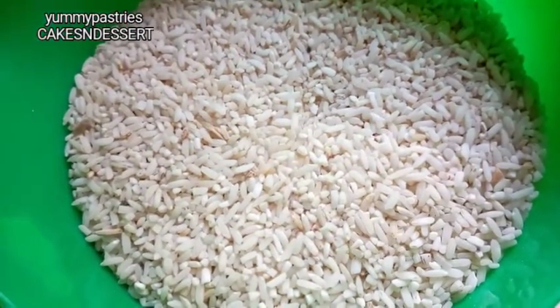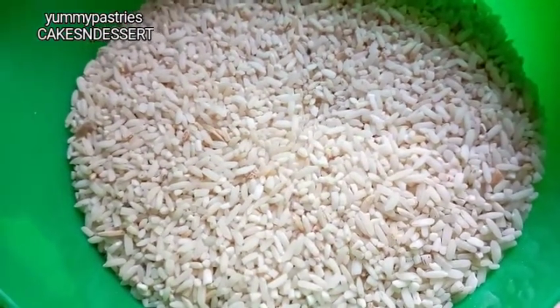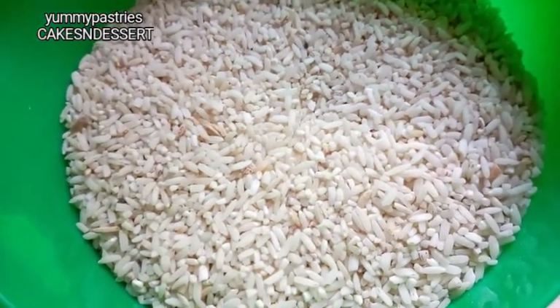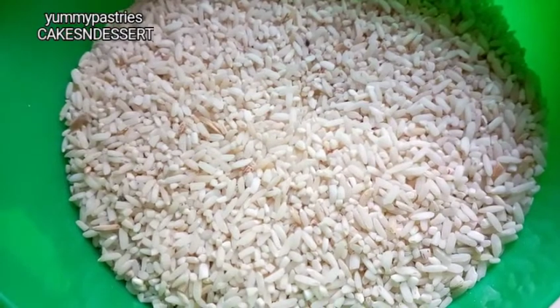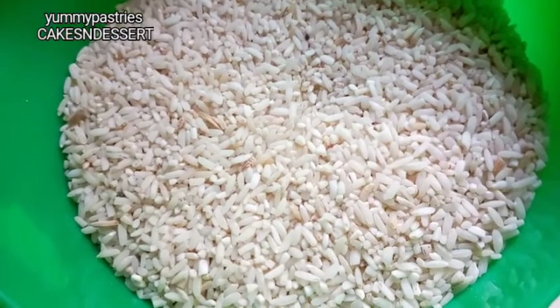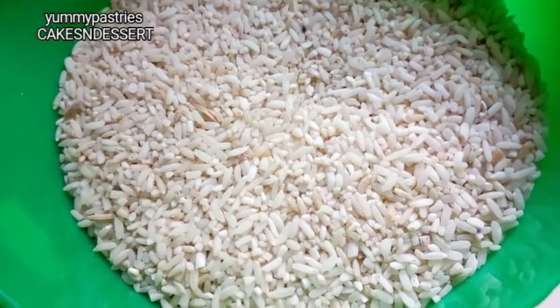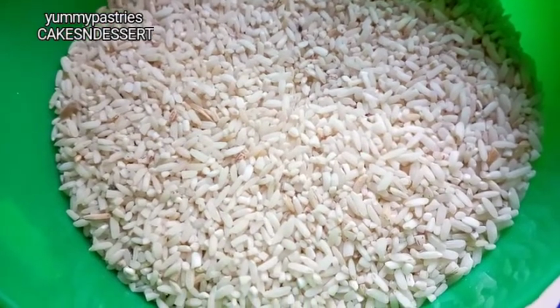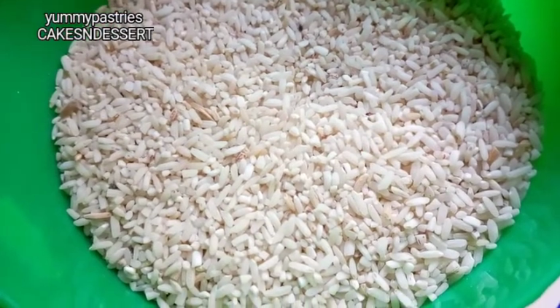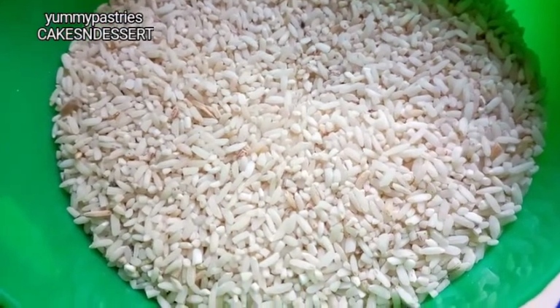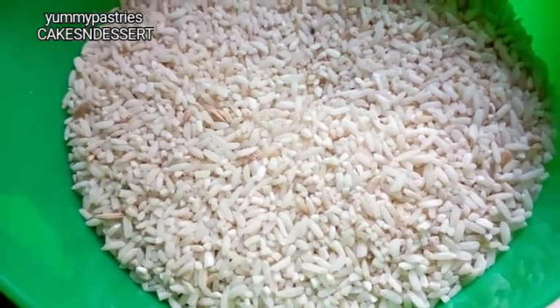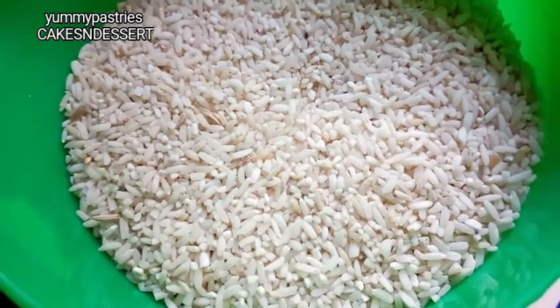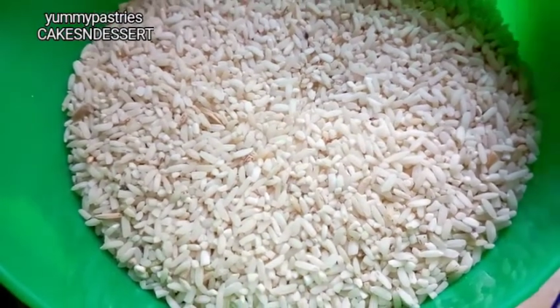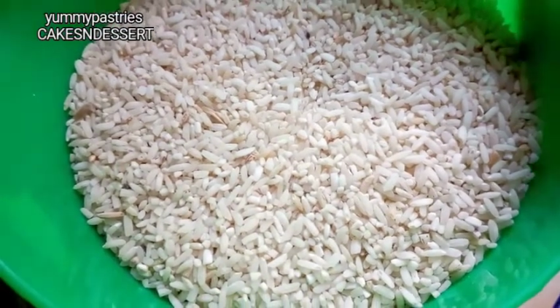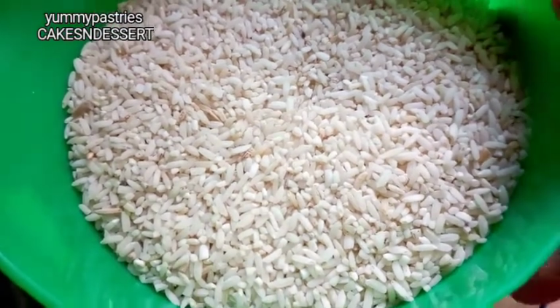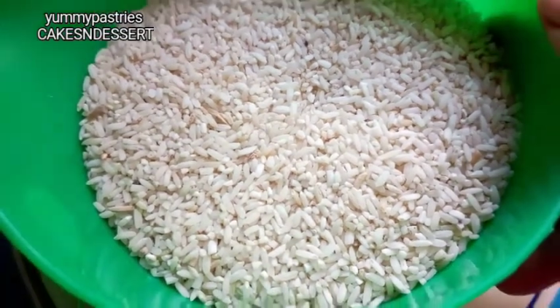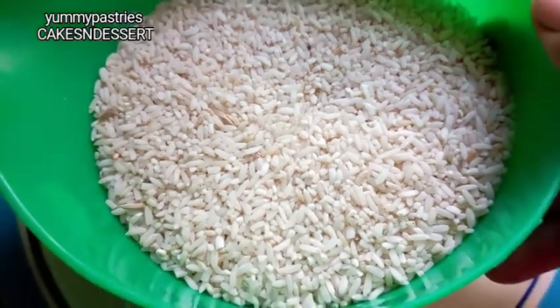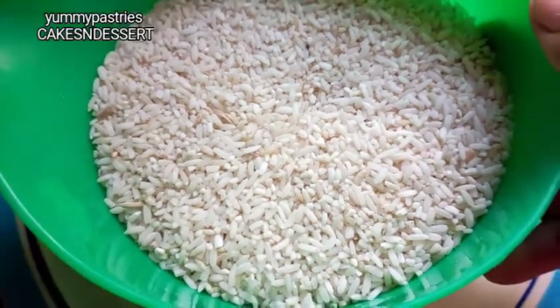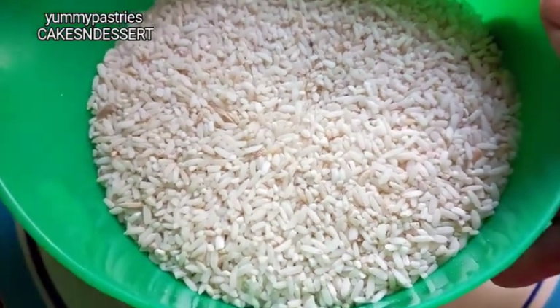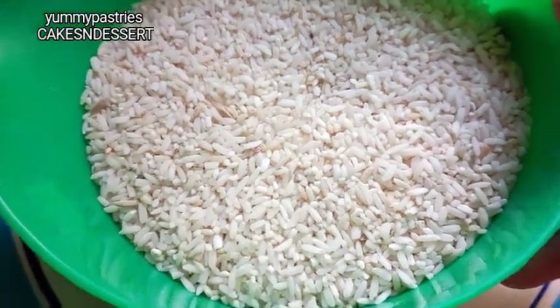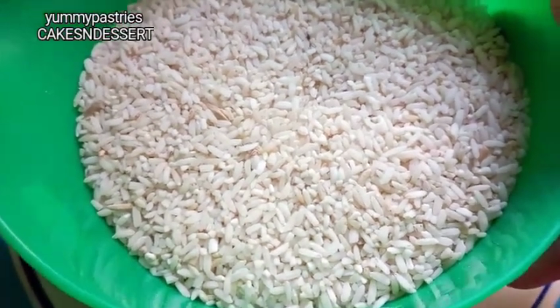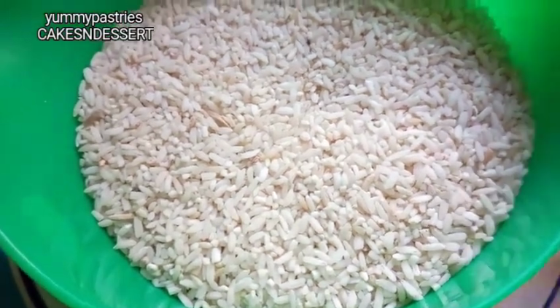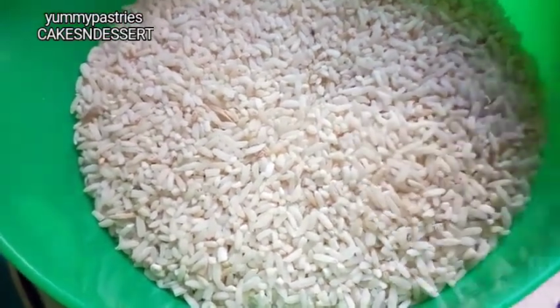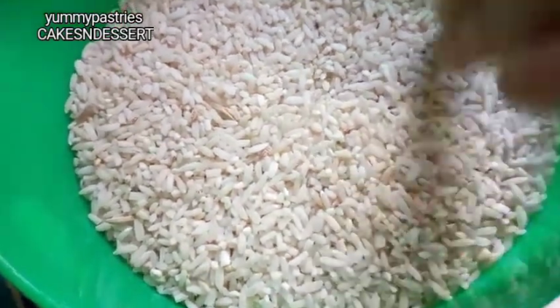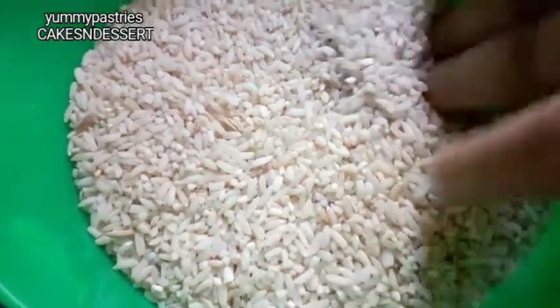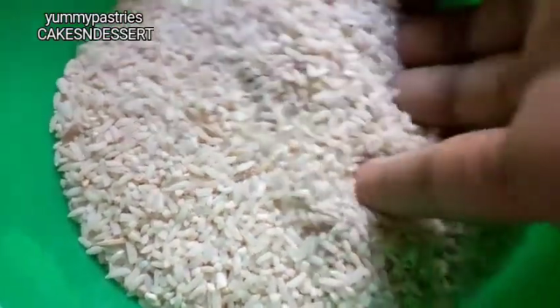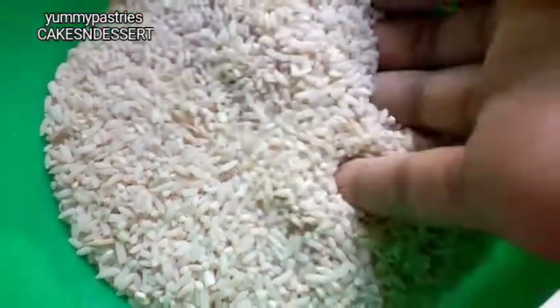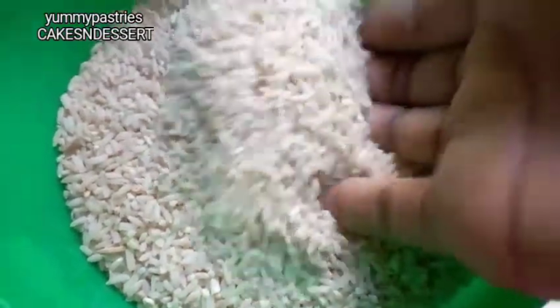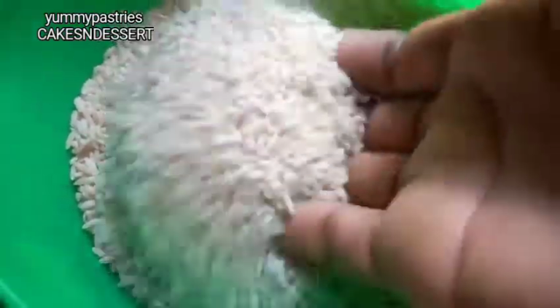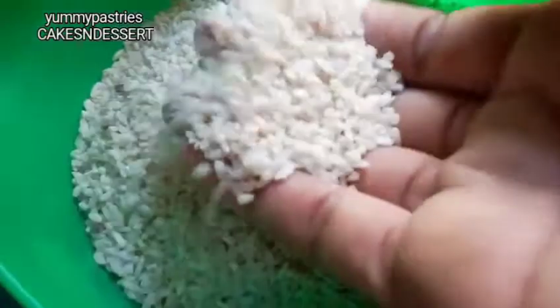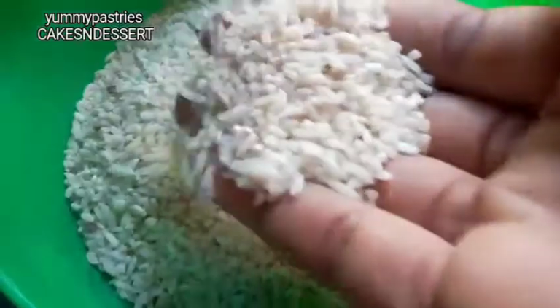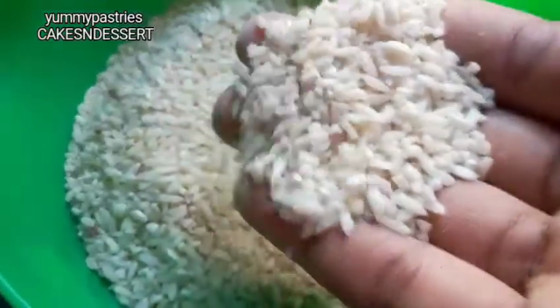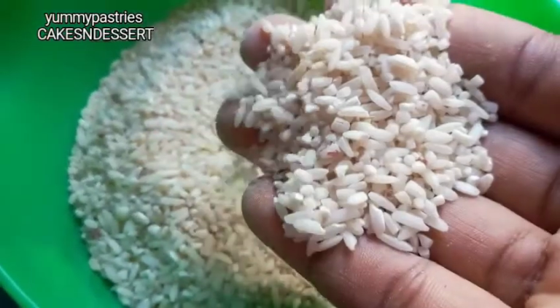For this recipe I'm going to be using three cups of rice. This is the type of rice I'll be using.